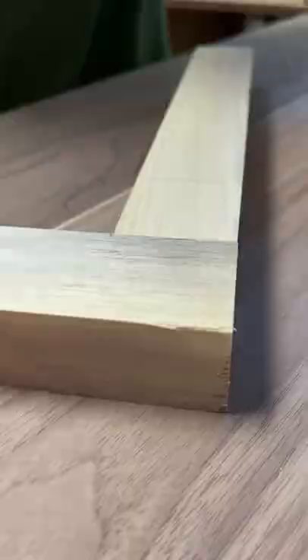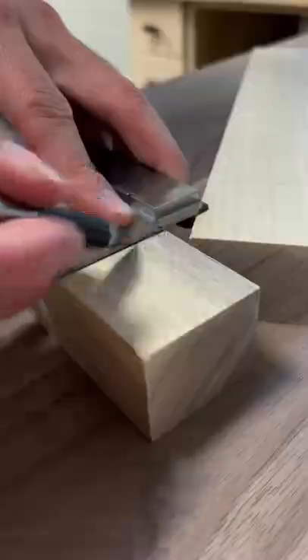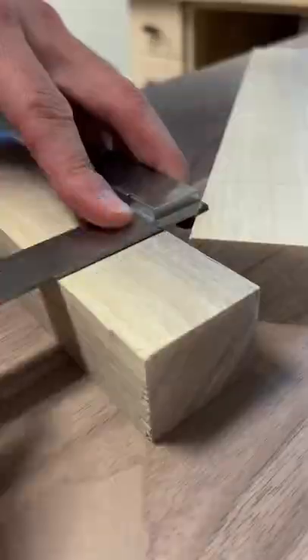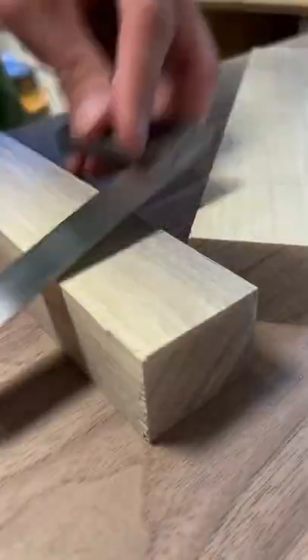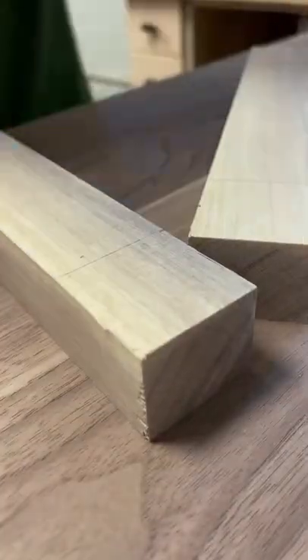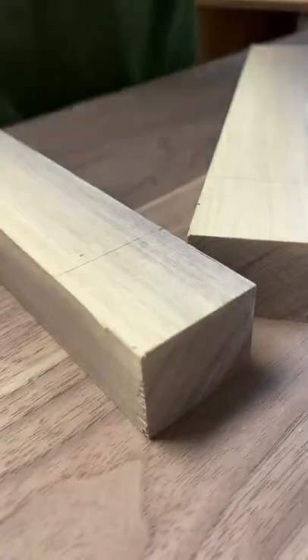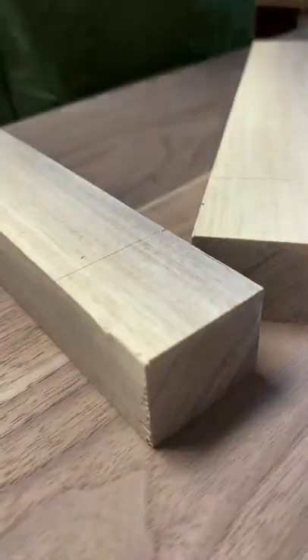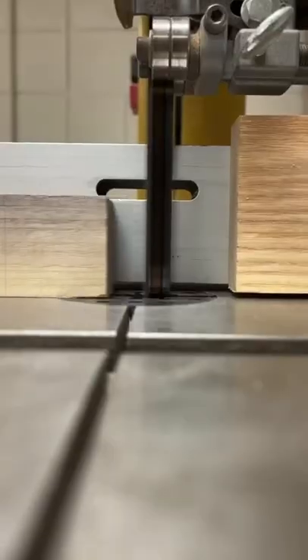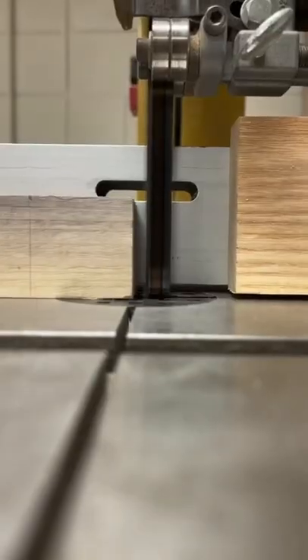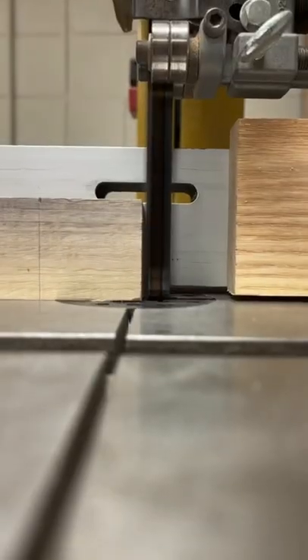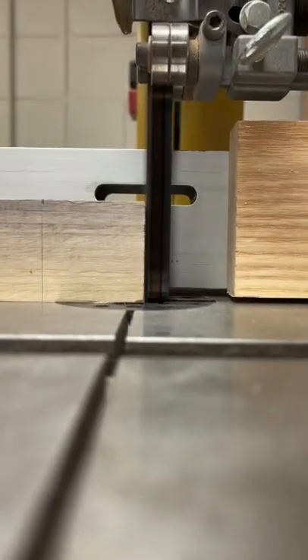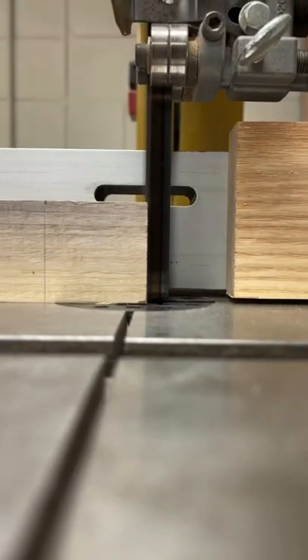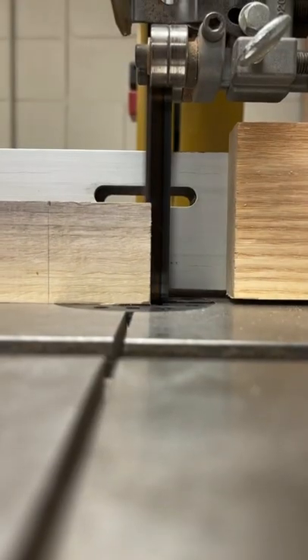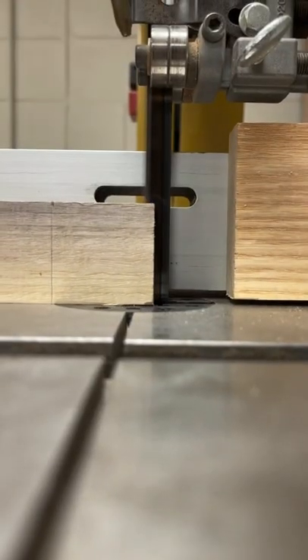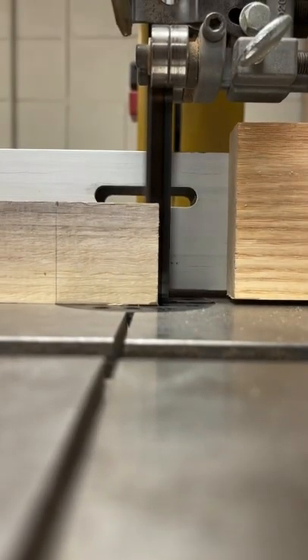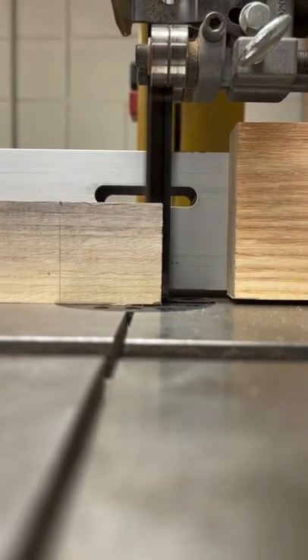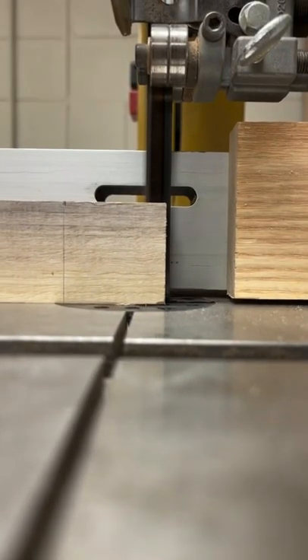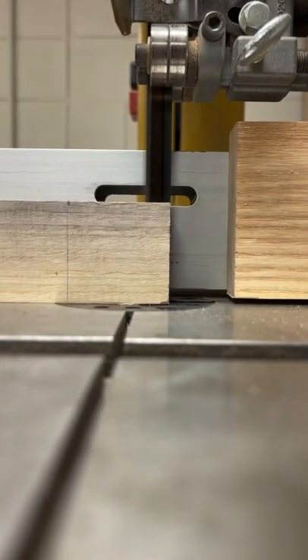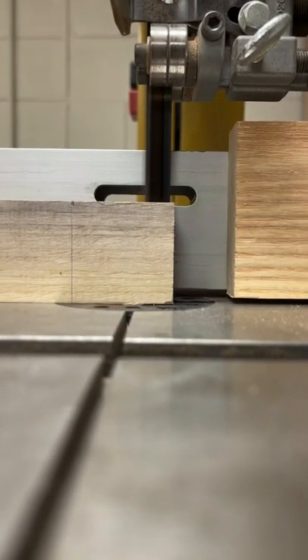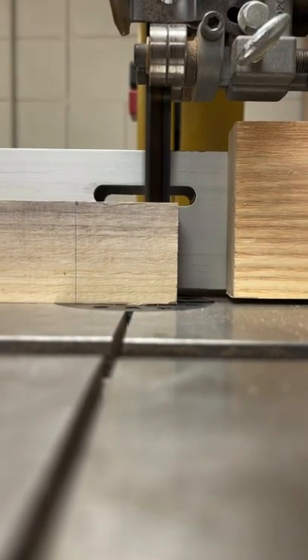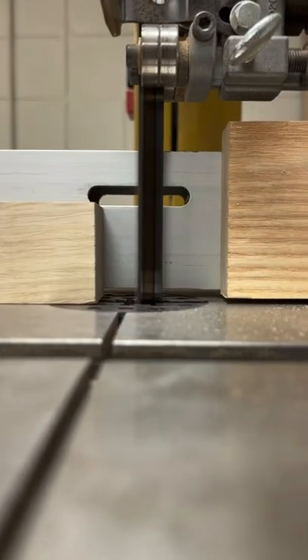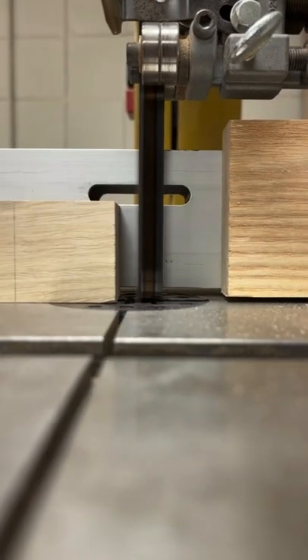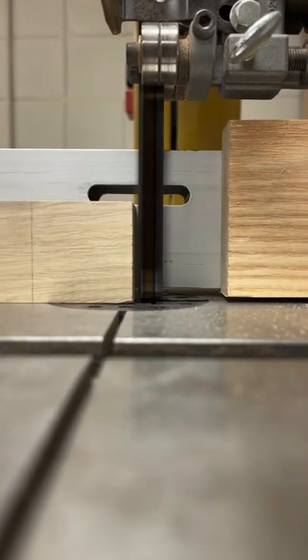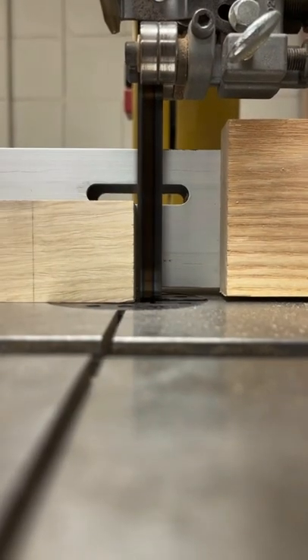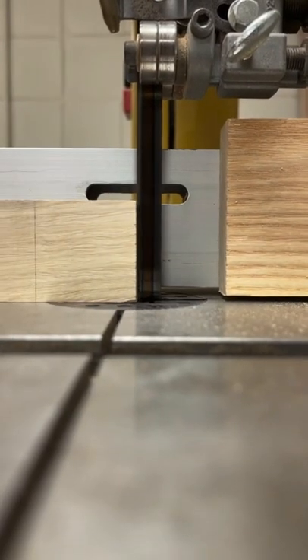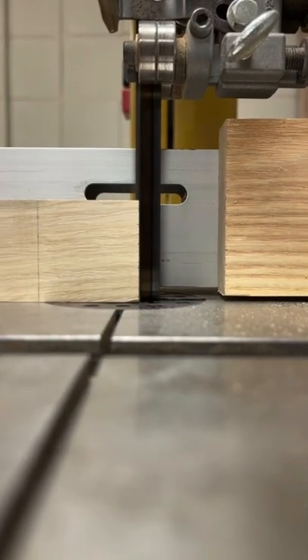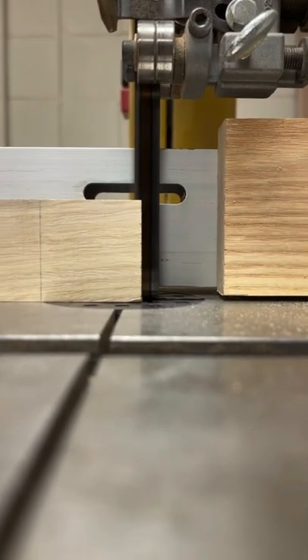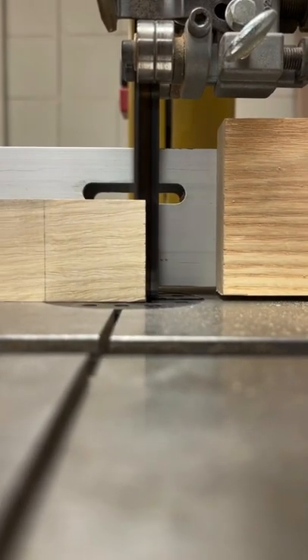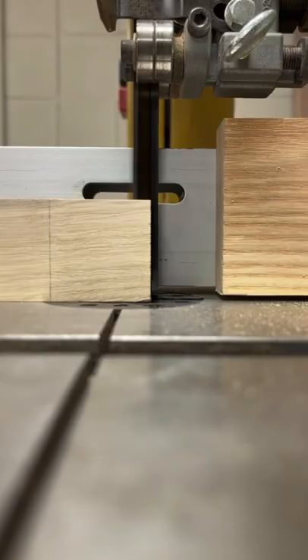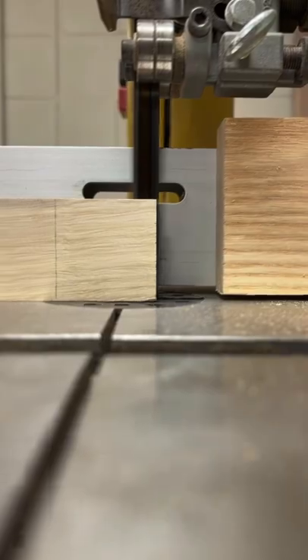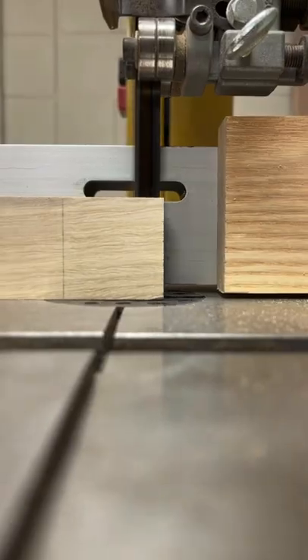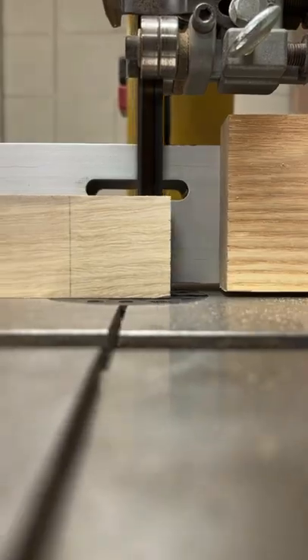Mark out the width of your connecting pieces to the other and use a band saw to cut each piece at half its thickness down close to that reference line.